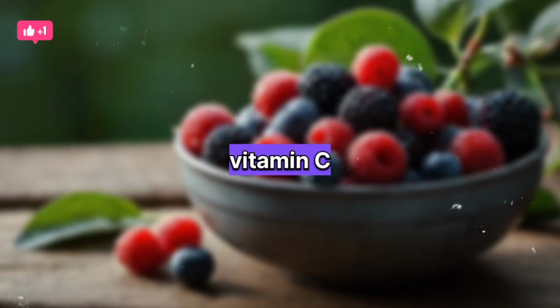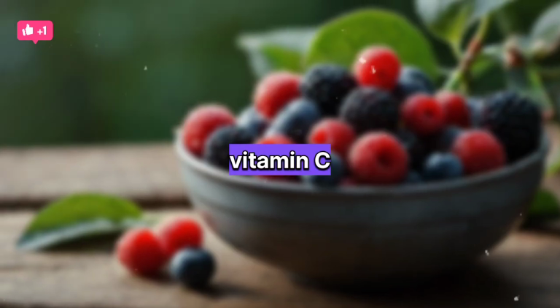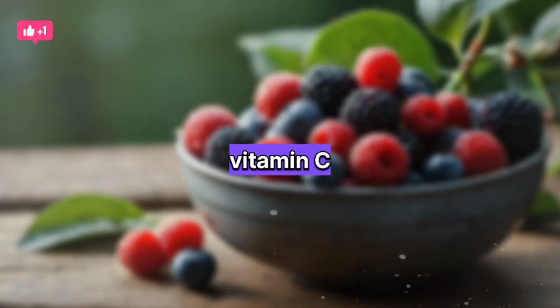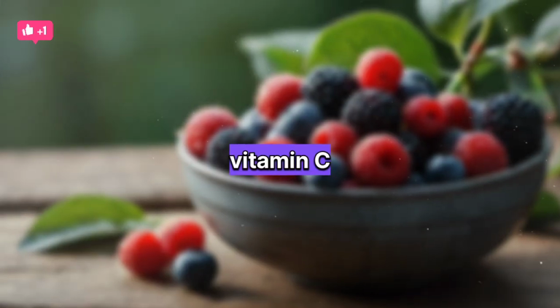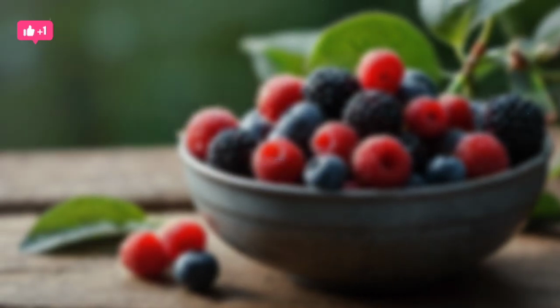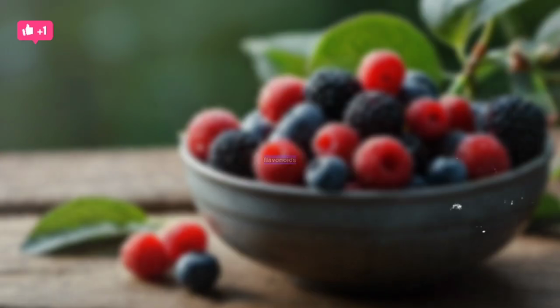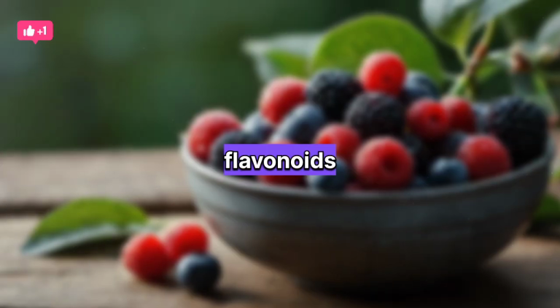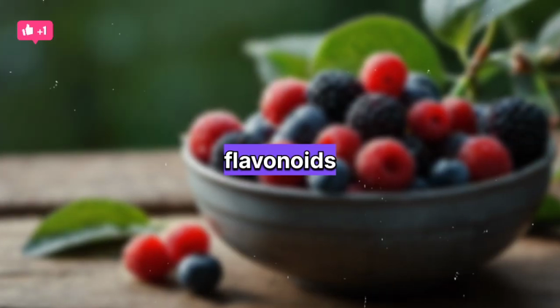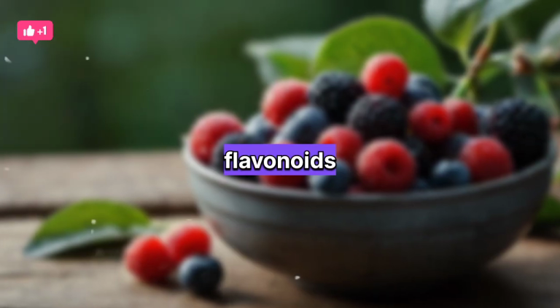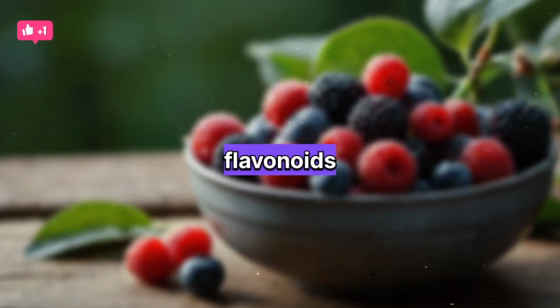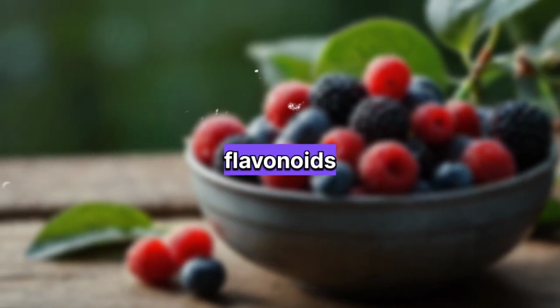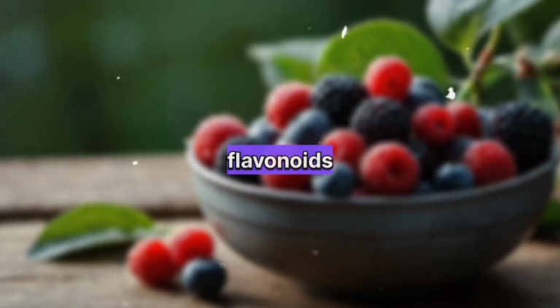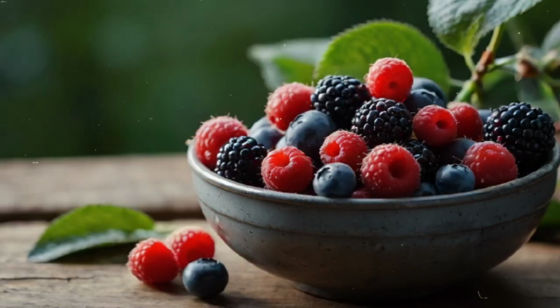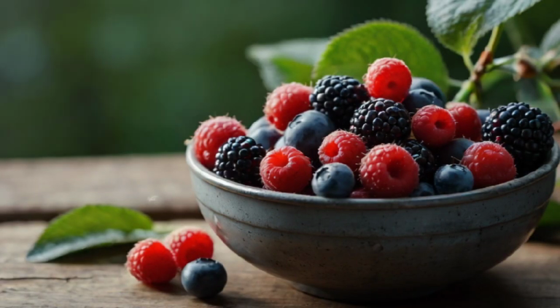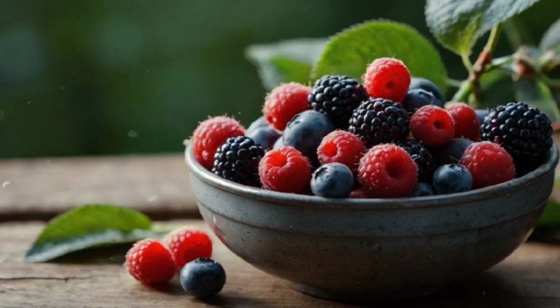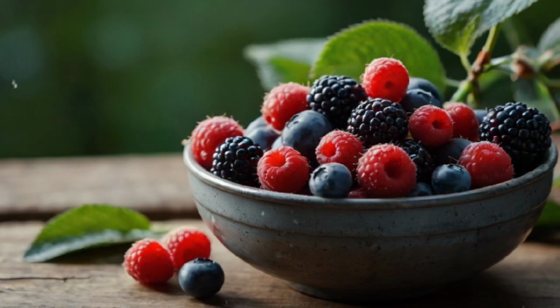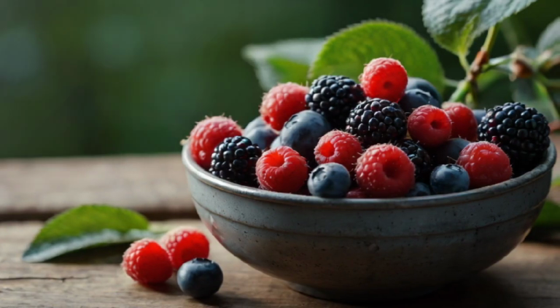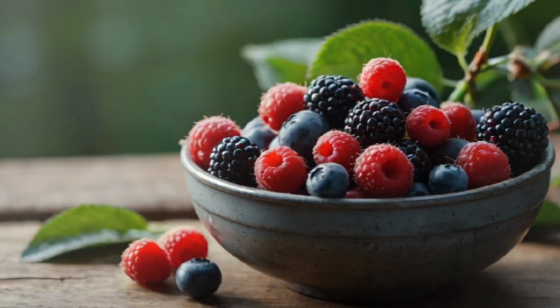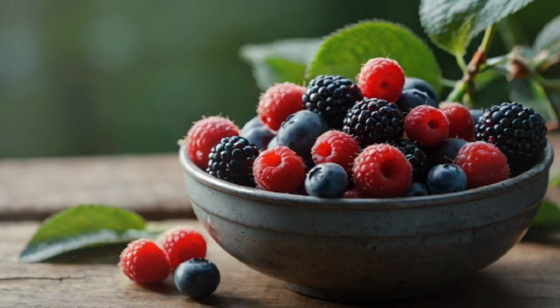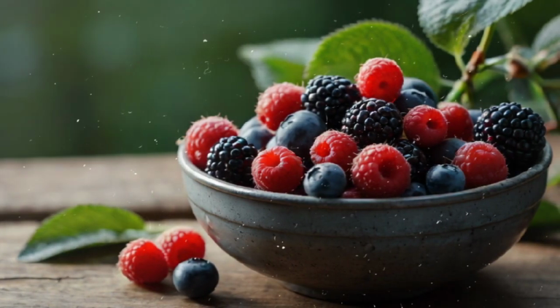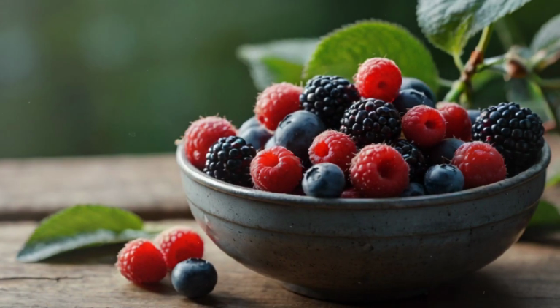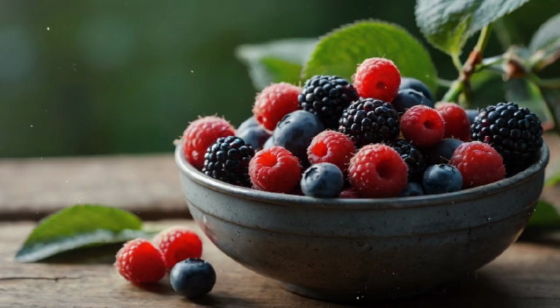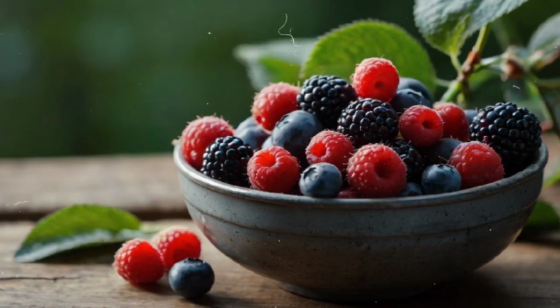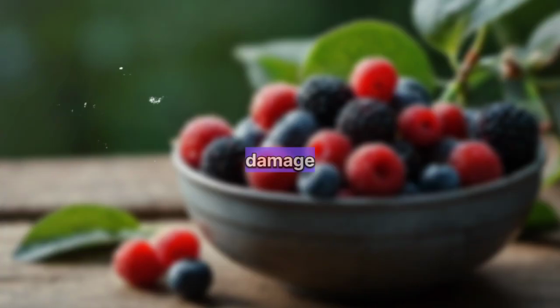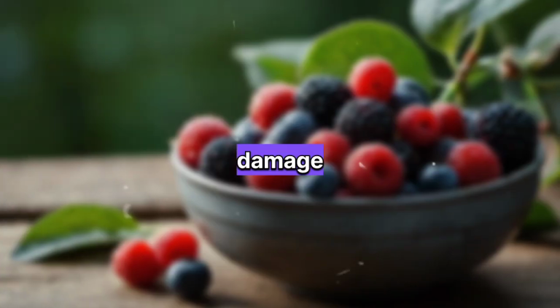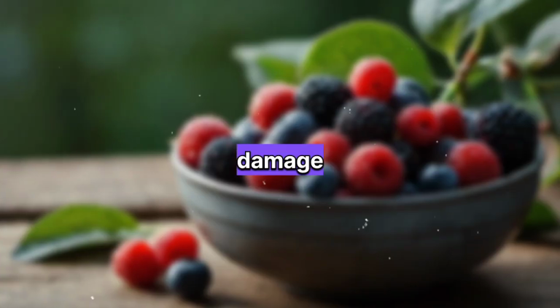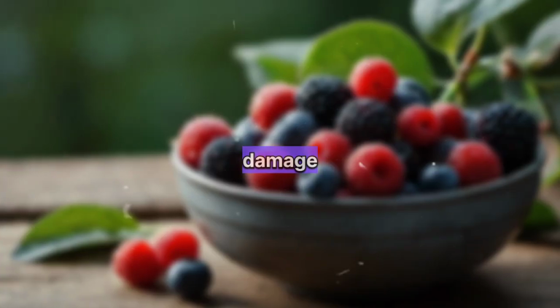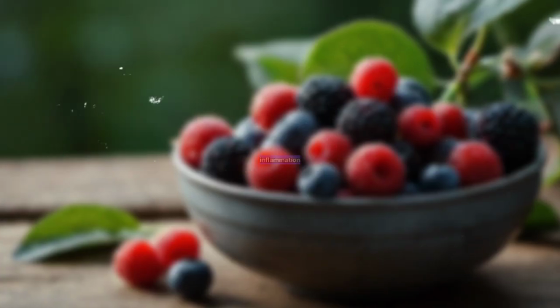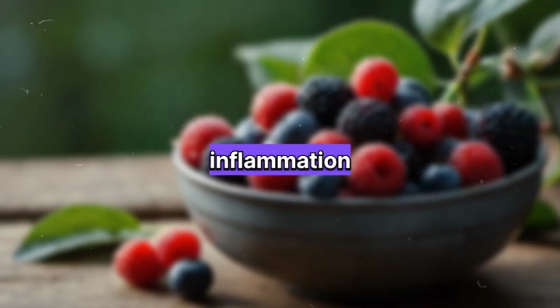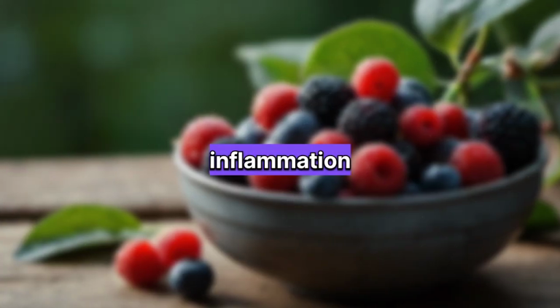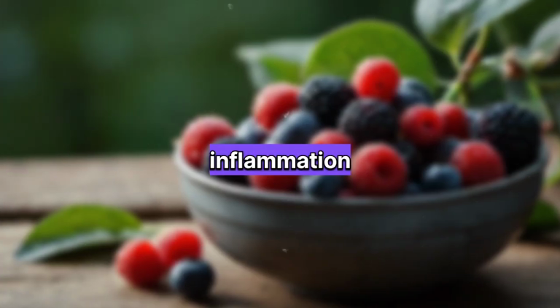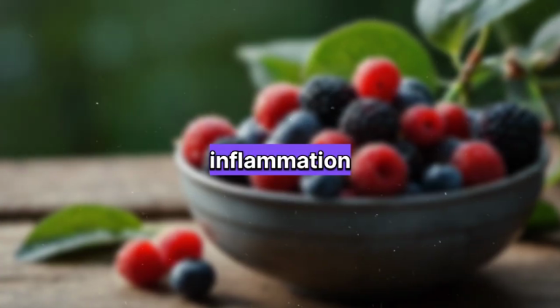Number five: berries. Berries are rich in antioxidants such as vitamin C and flavonoids, which help protect prostate cells from damage and inflammation.